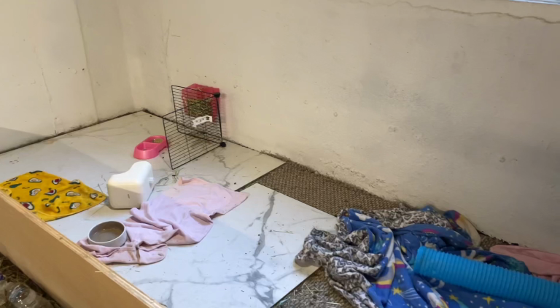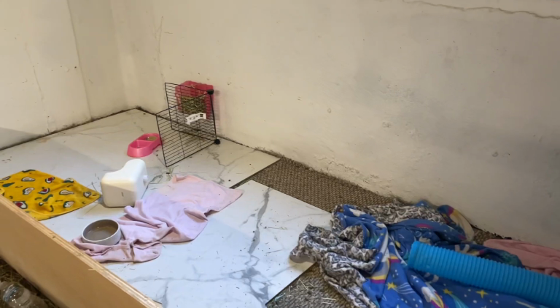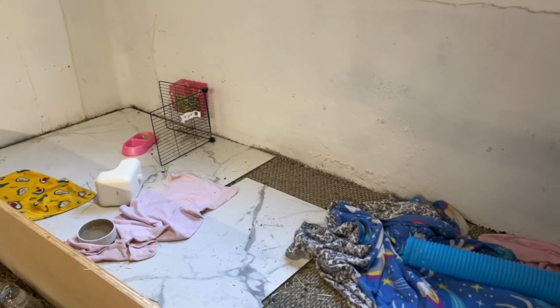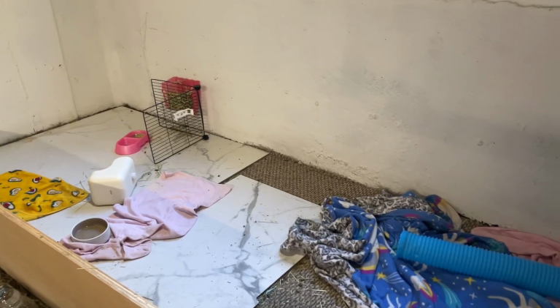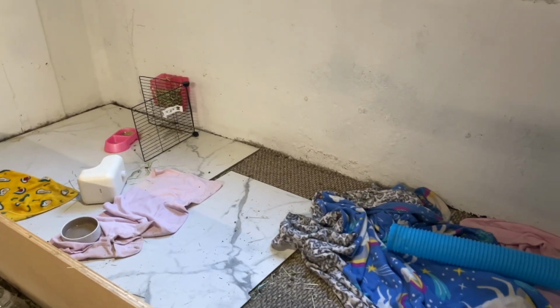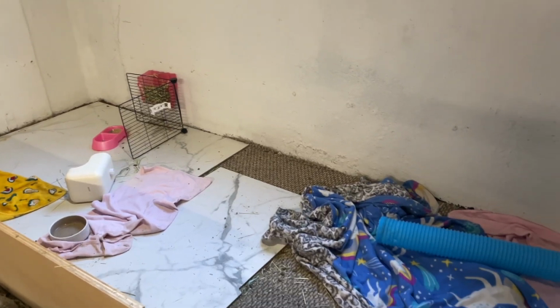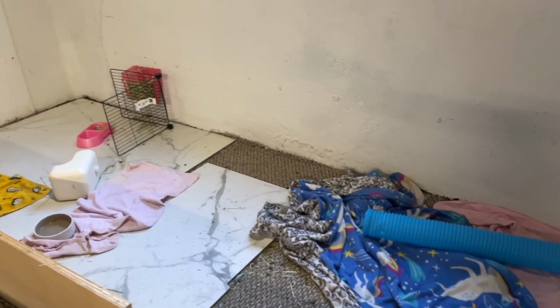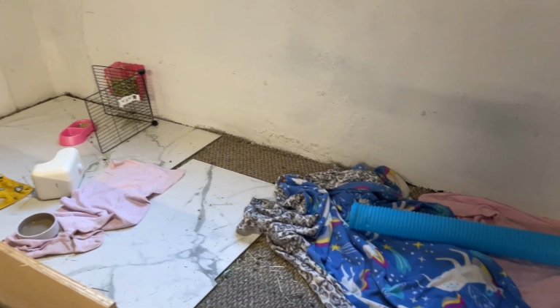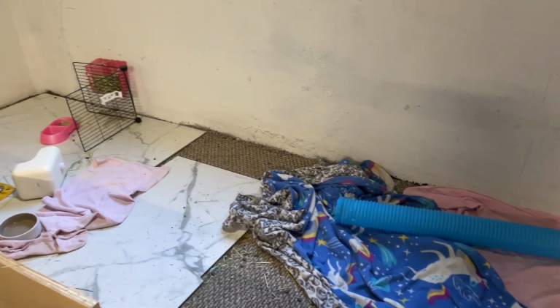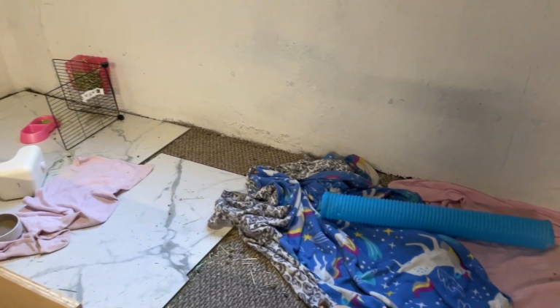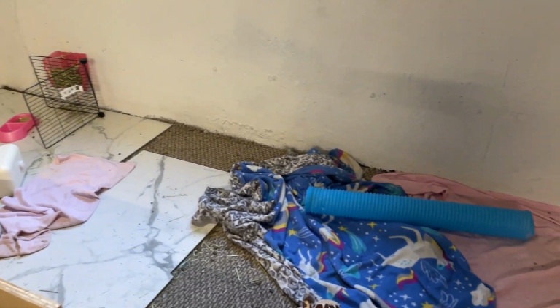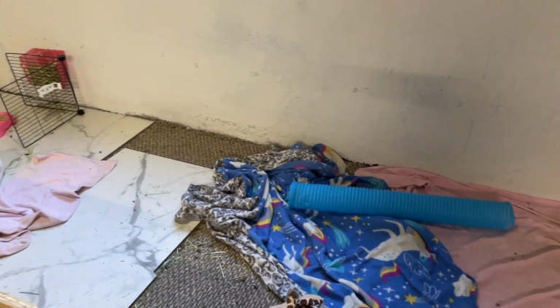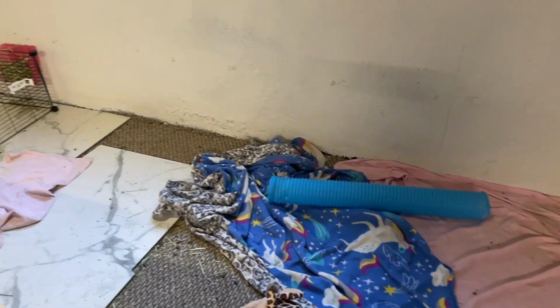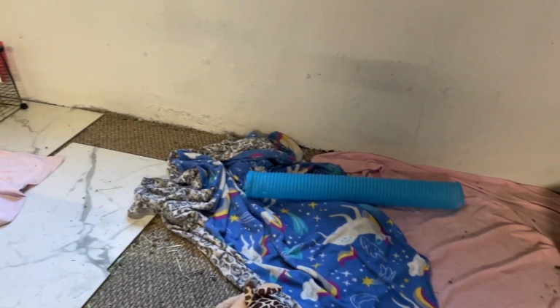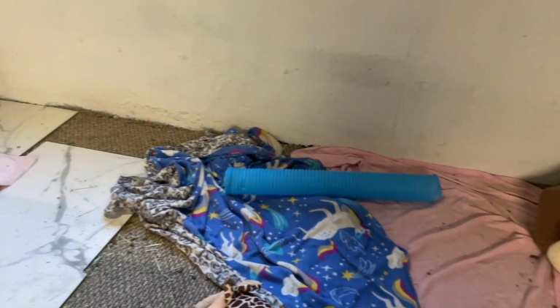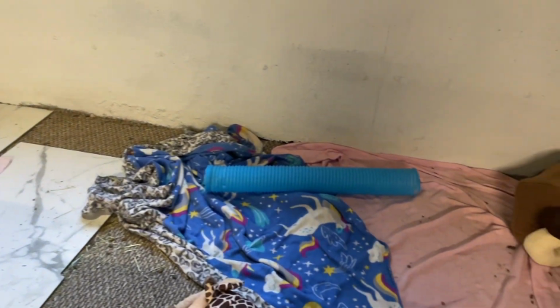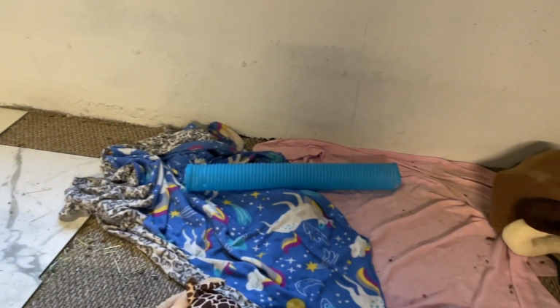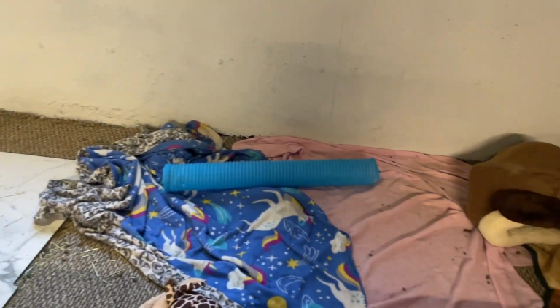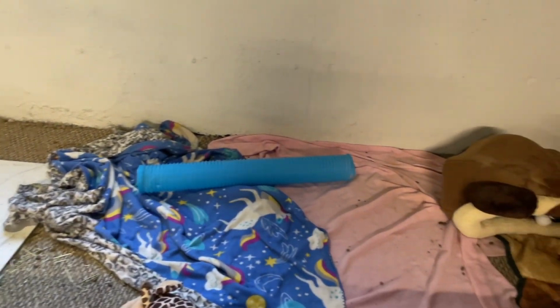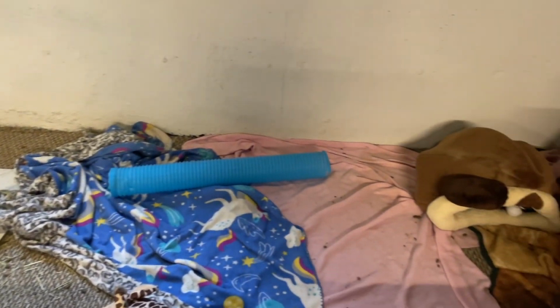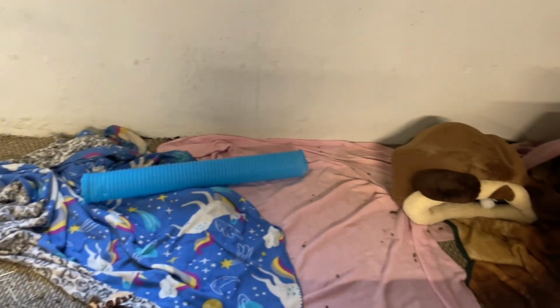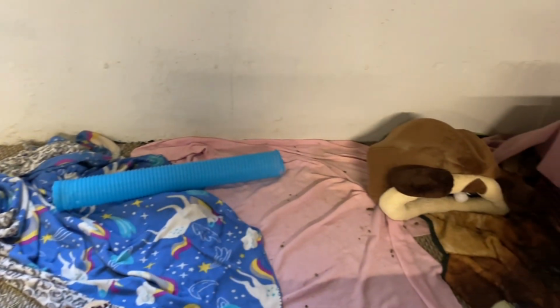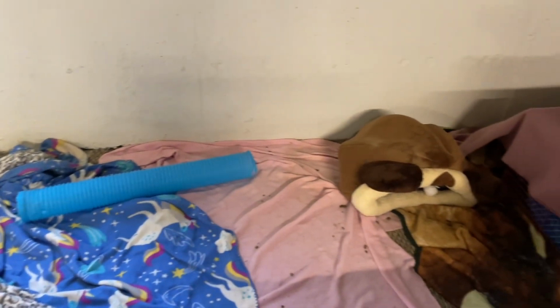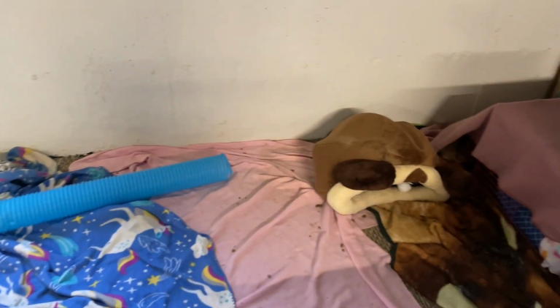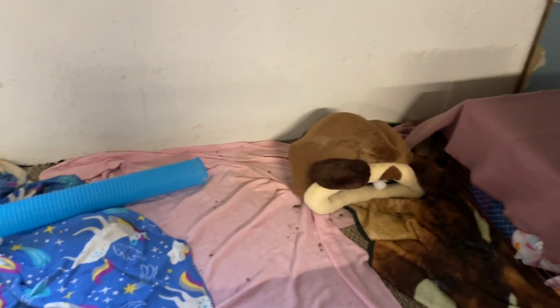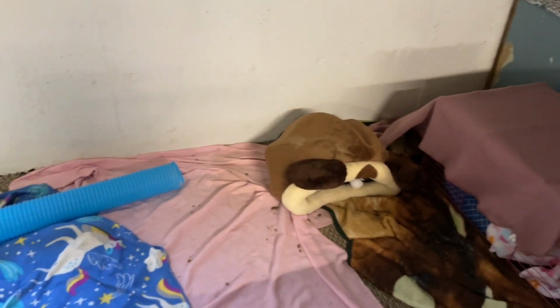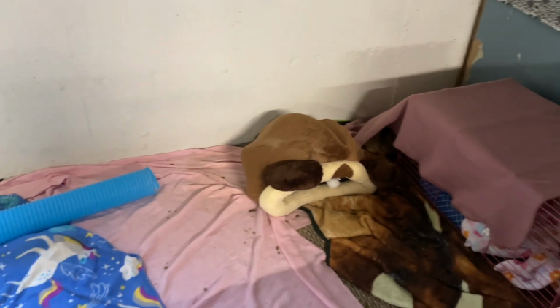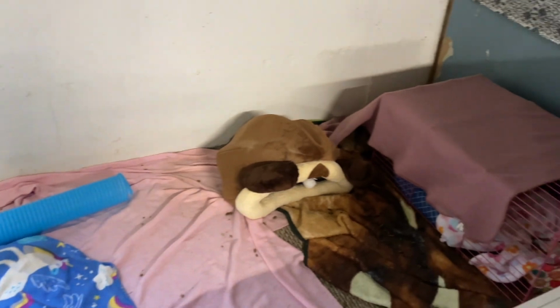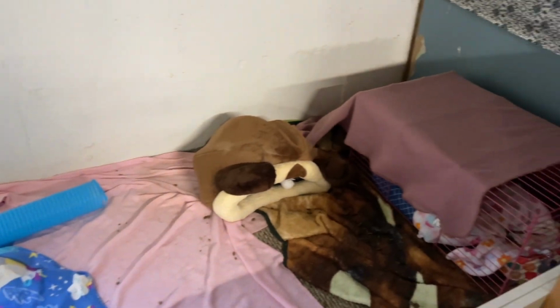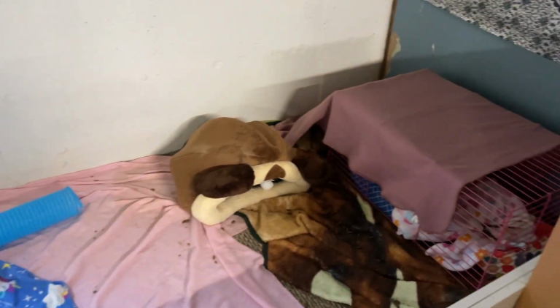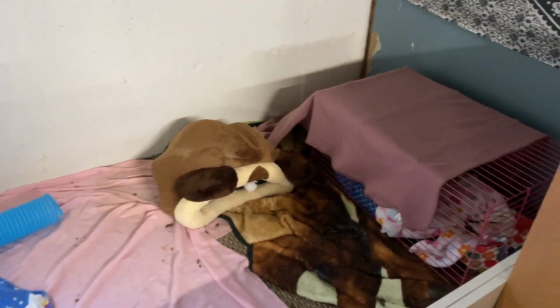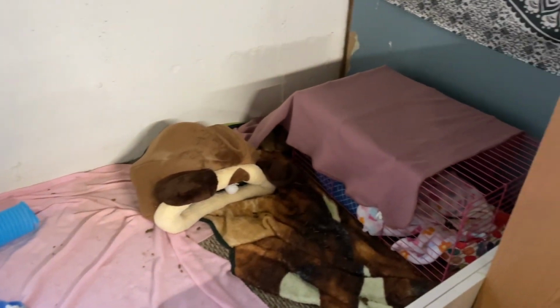Hey guys, today I'm cleaning my sister's guinea pig's cage. It isn't that bad at the start, but it's pretty bad.